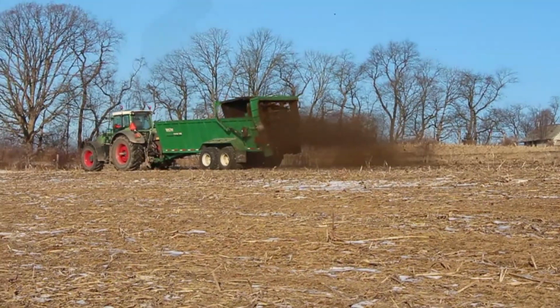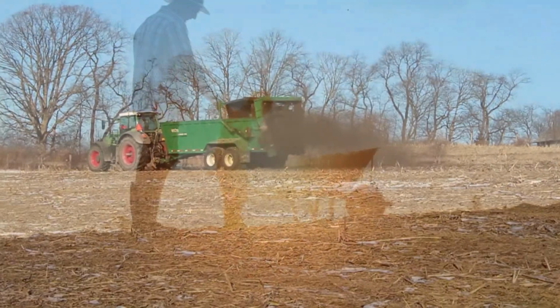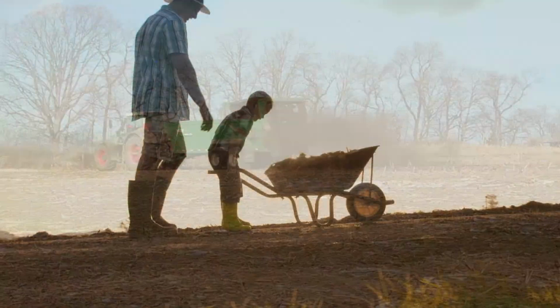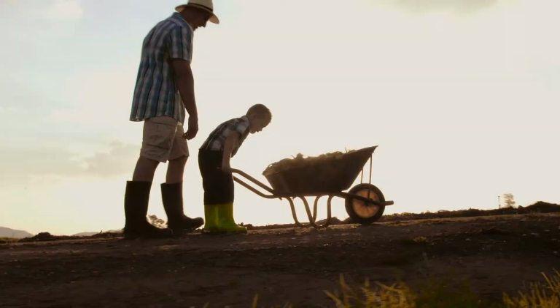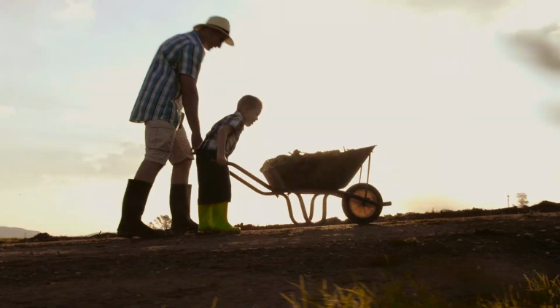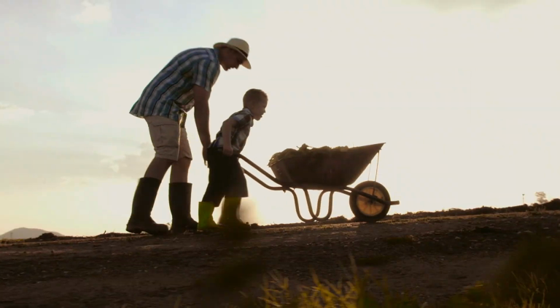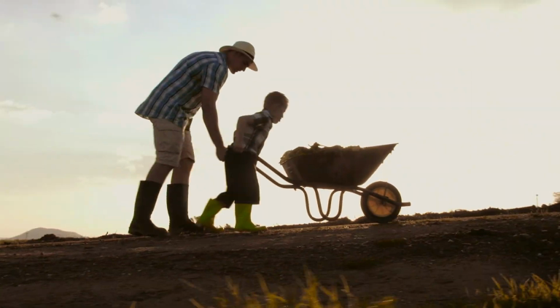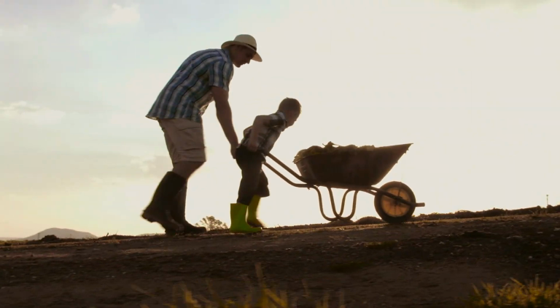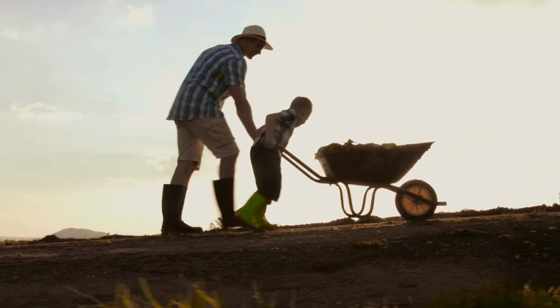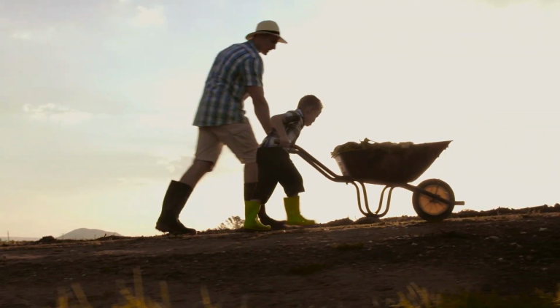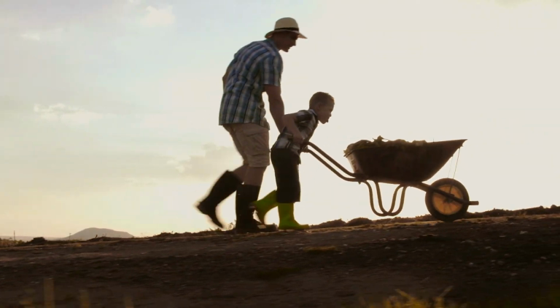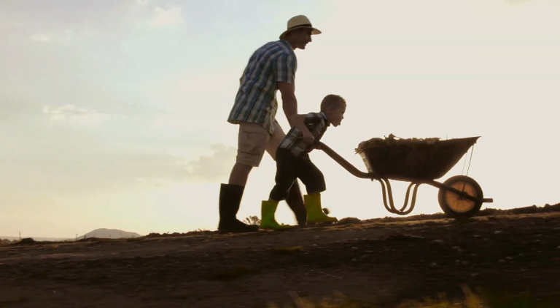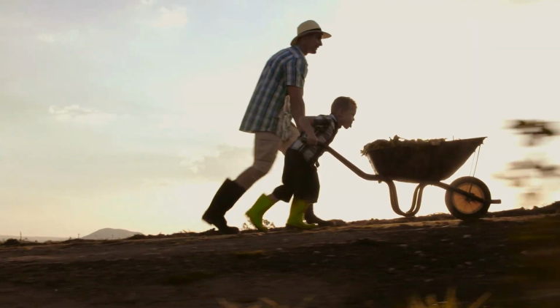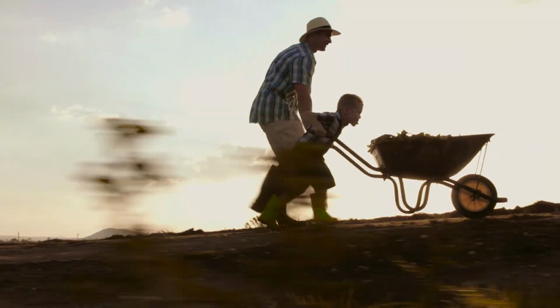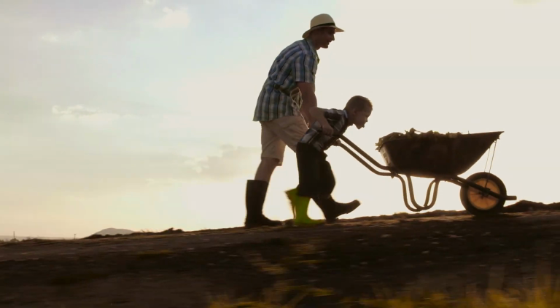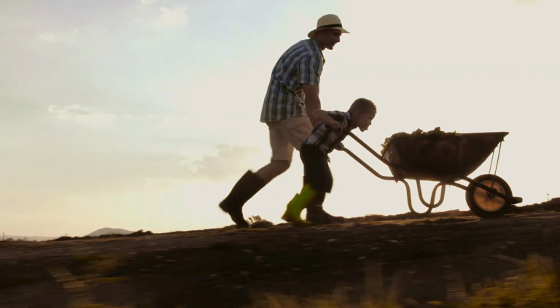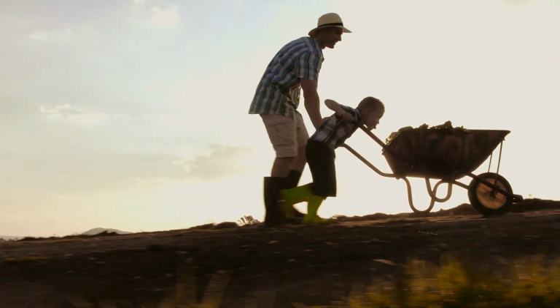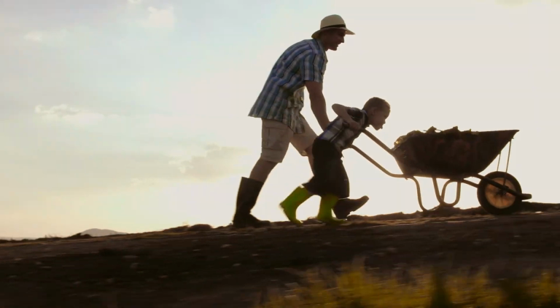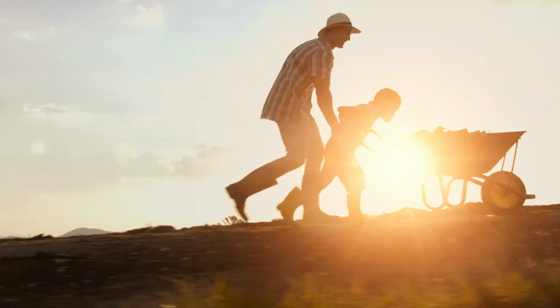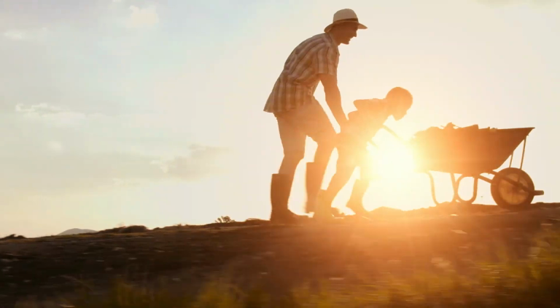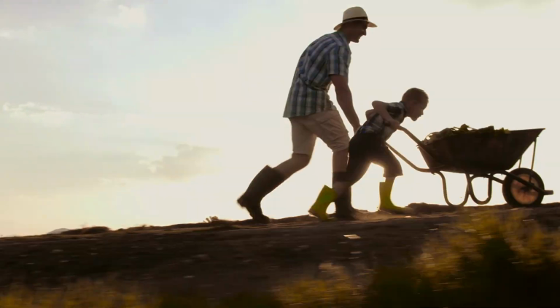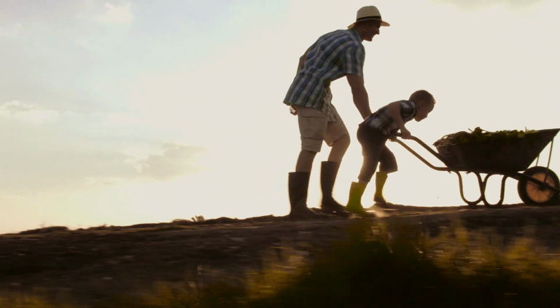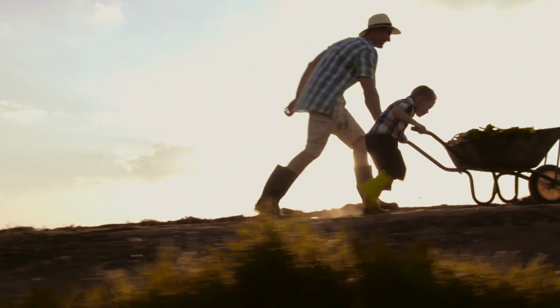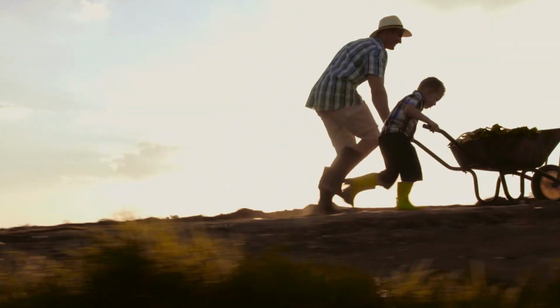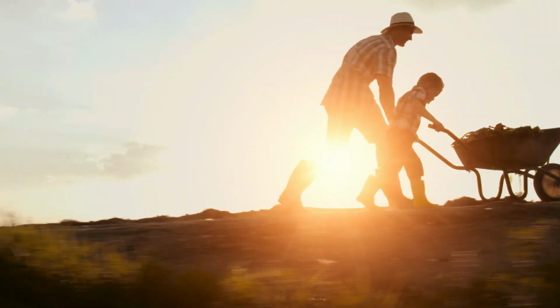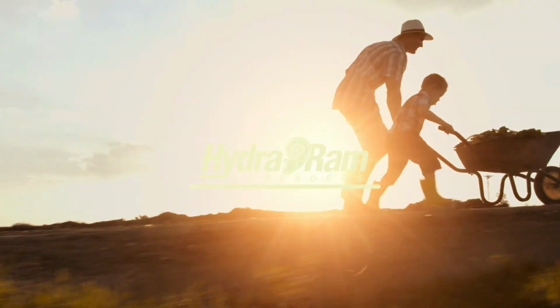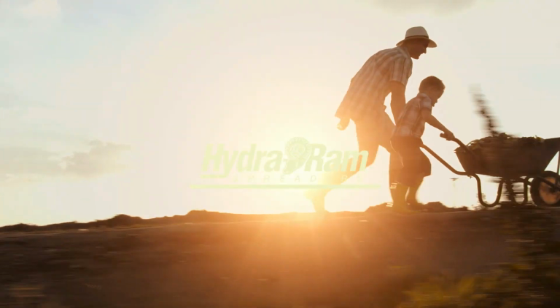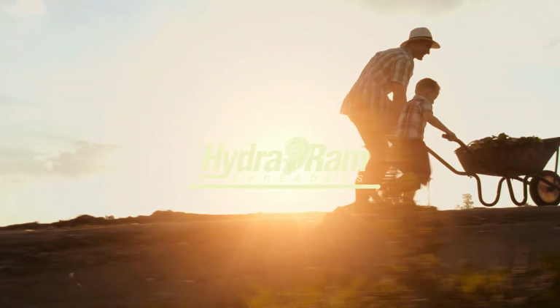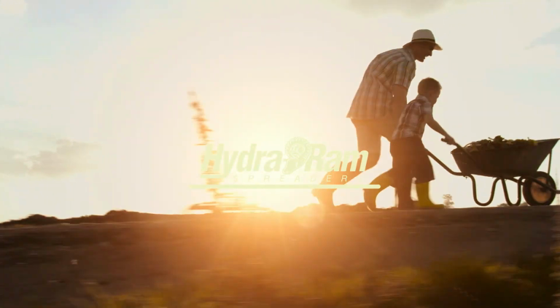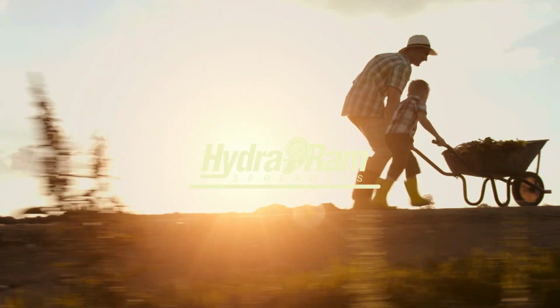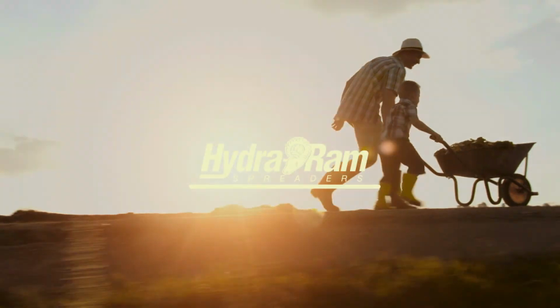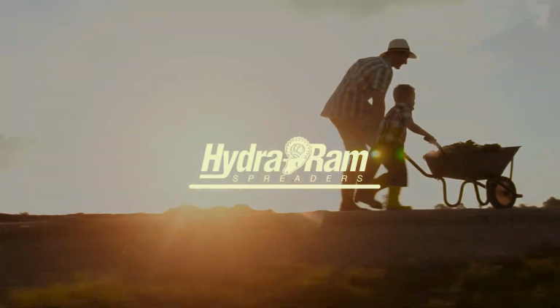You work hard every day. HydroRAM series spreaders are built to work the way you work, every day.